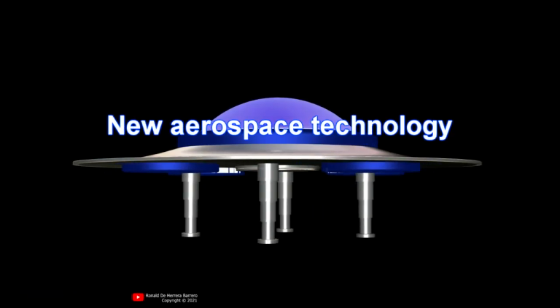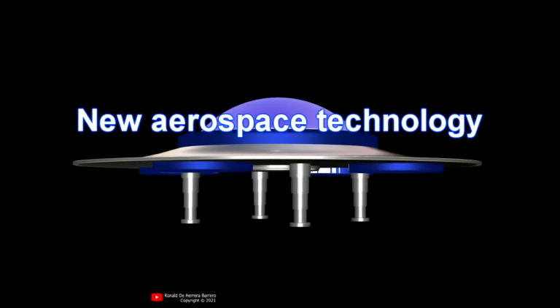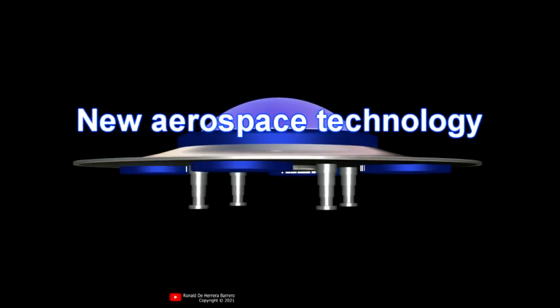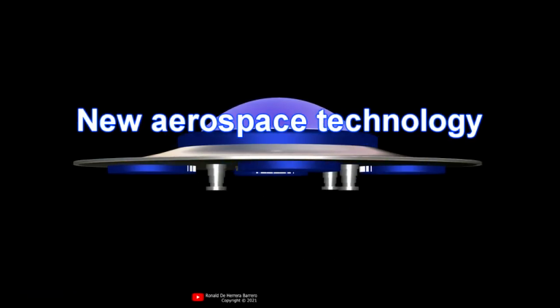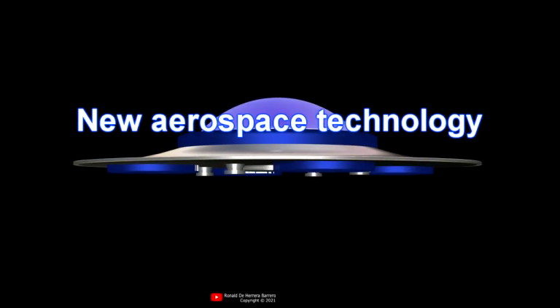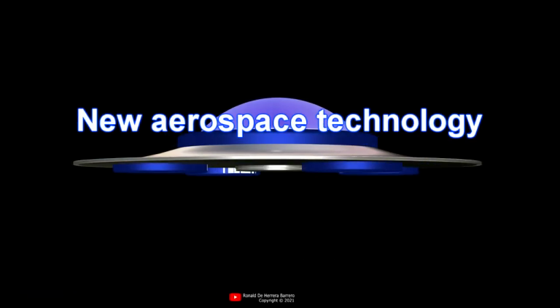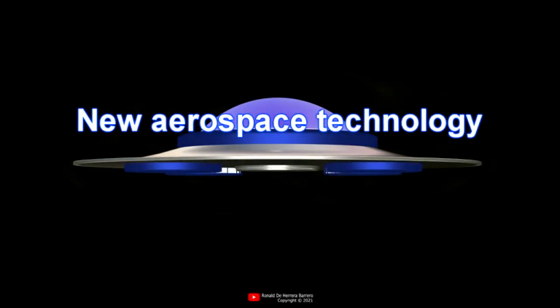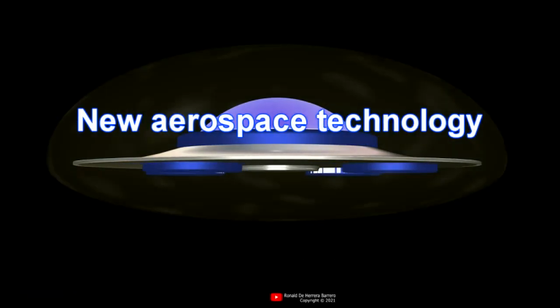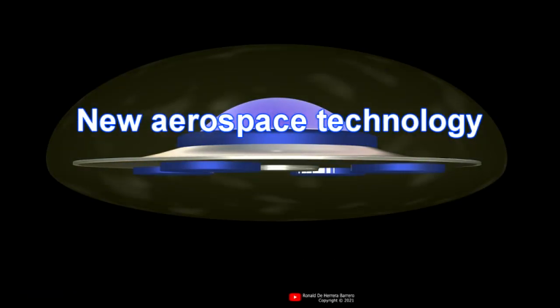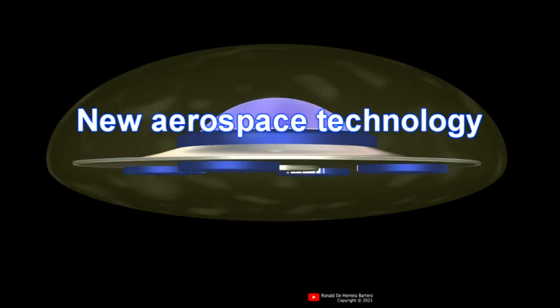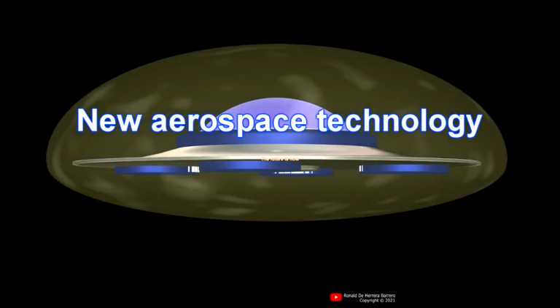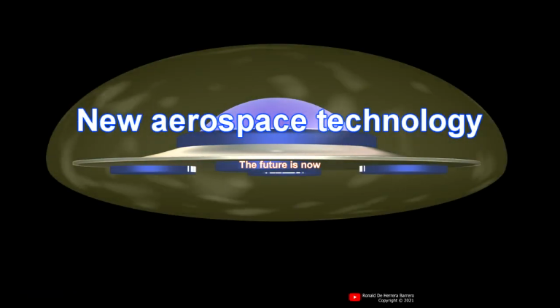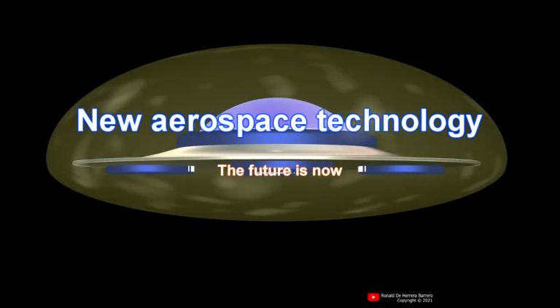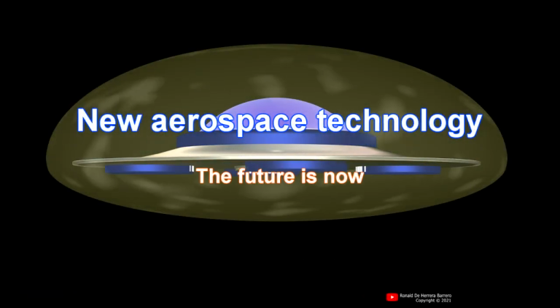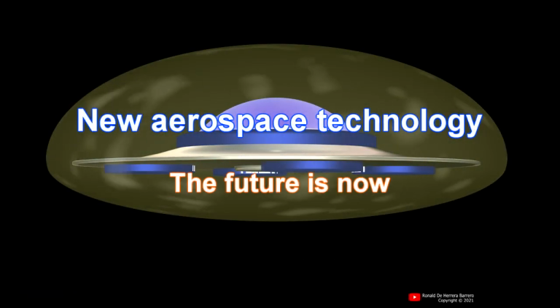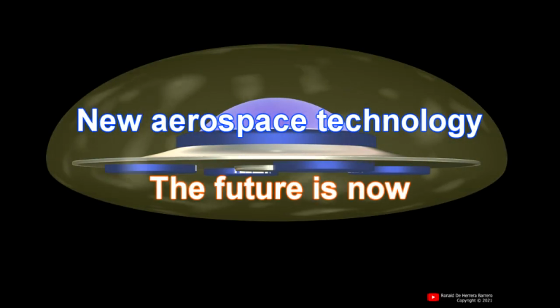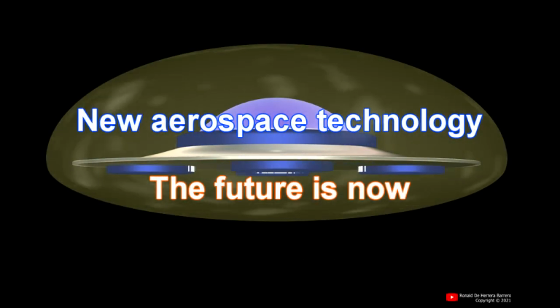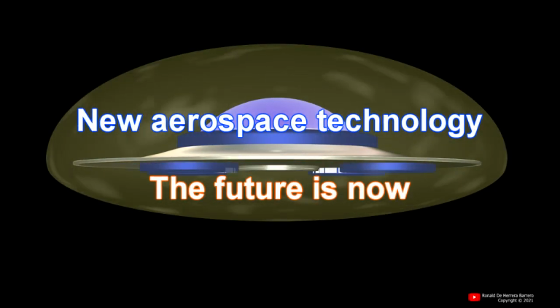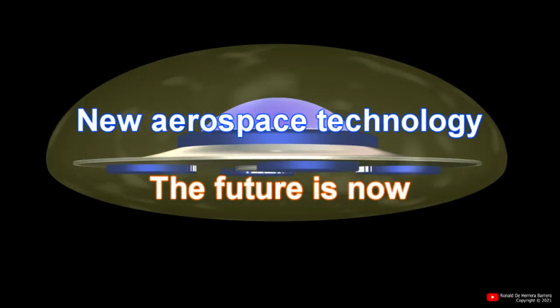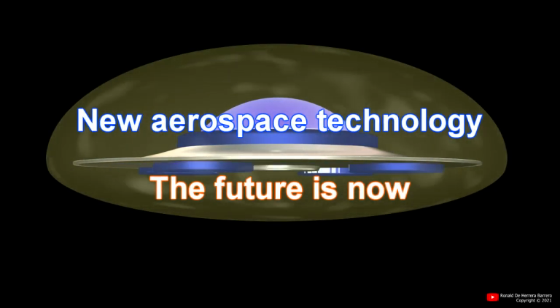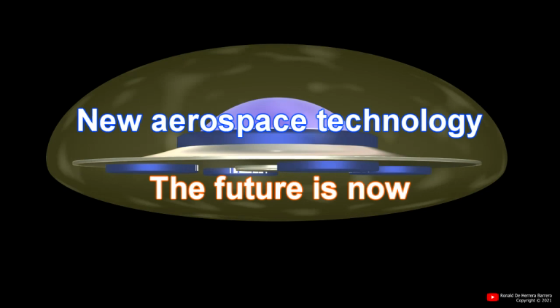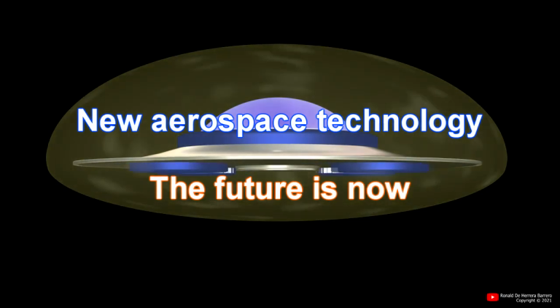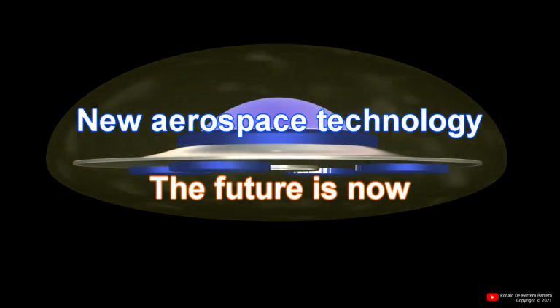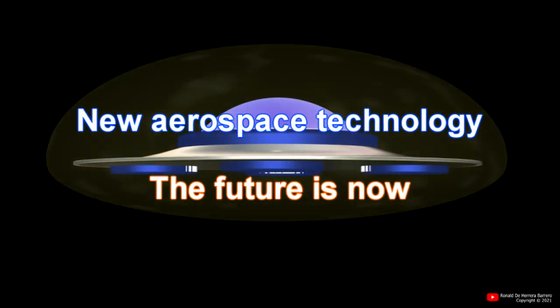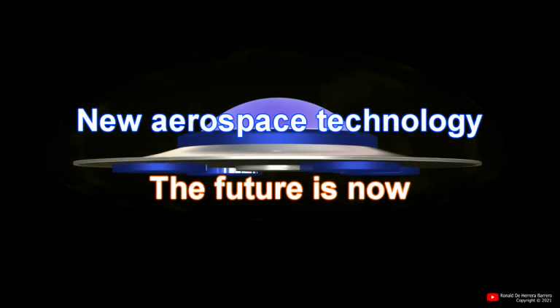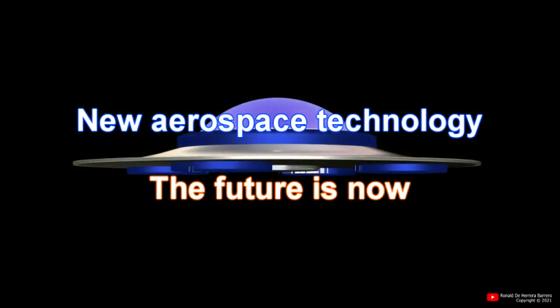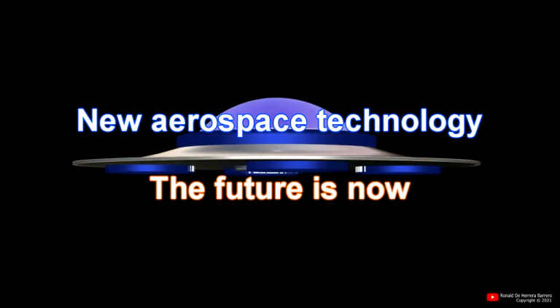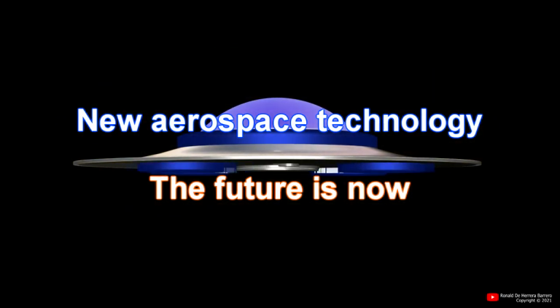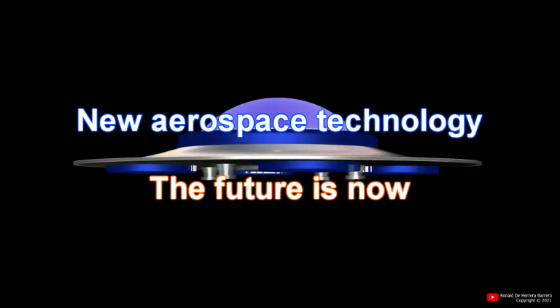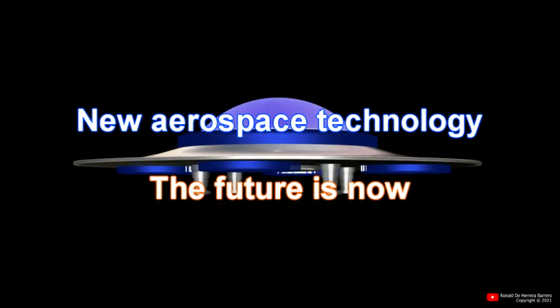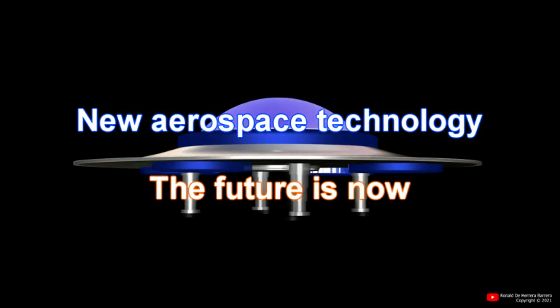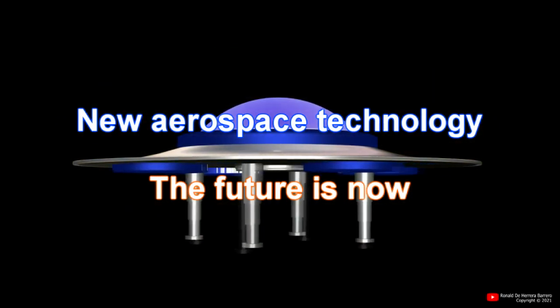This is the proposal to develop a new aerospace technology. The future is now.